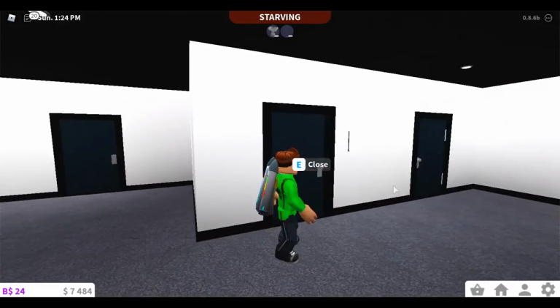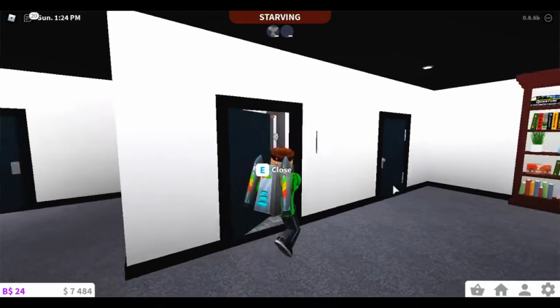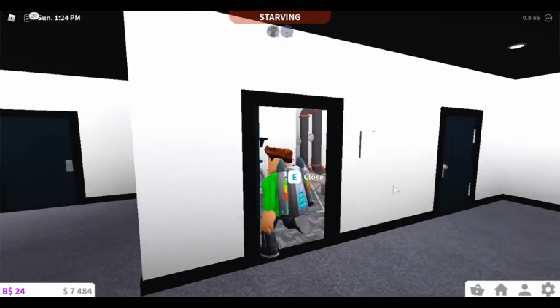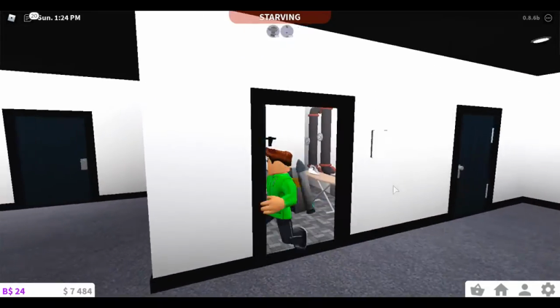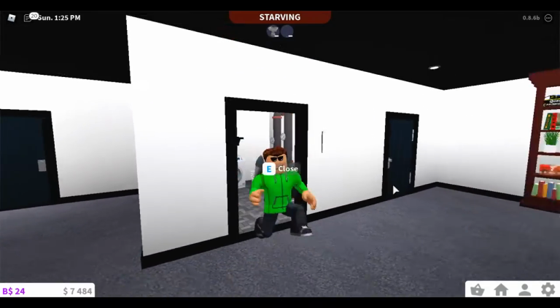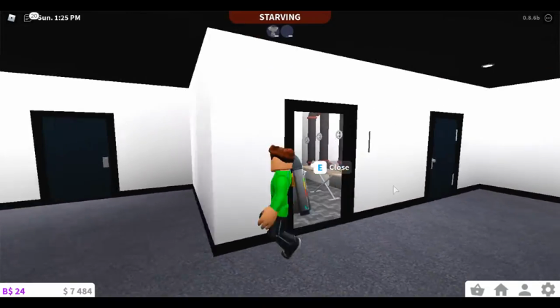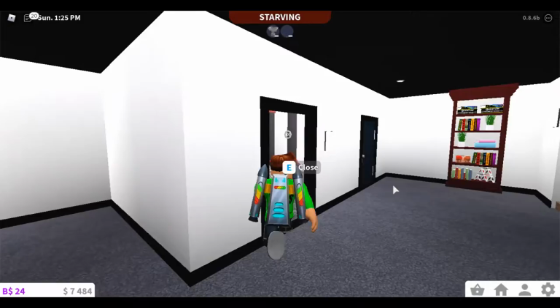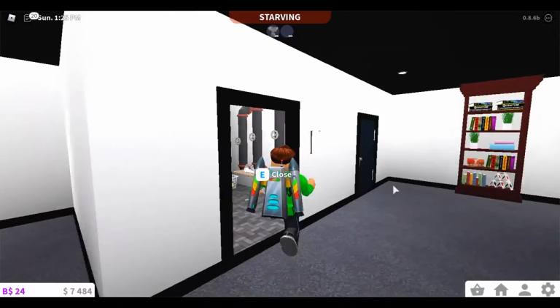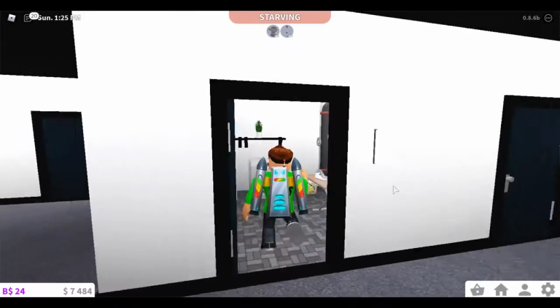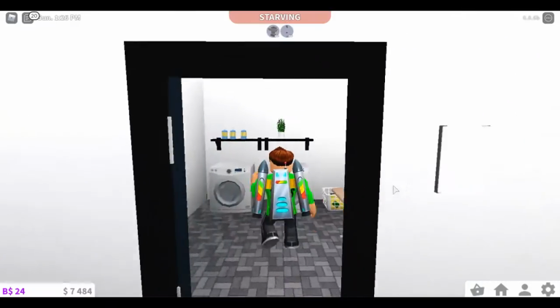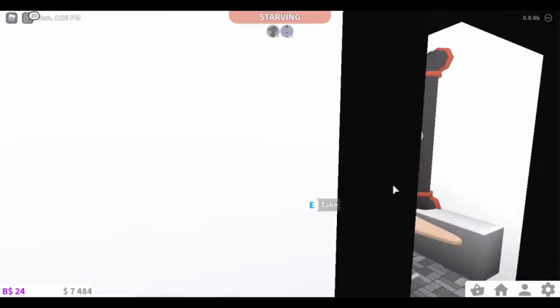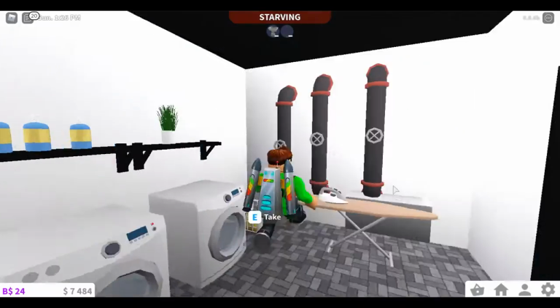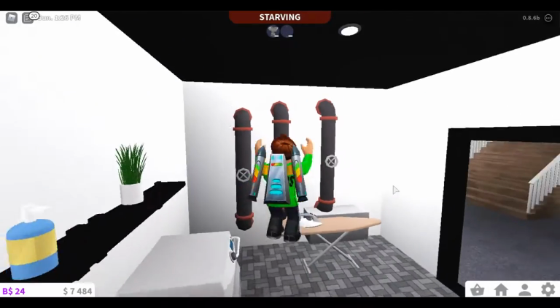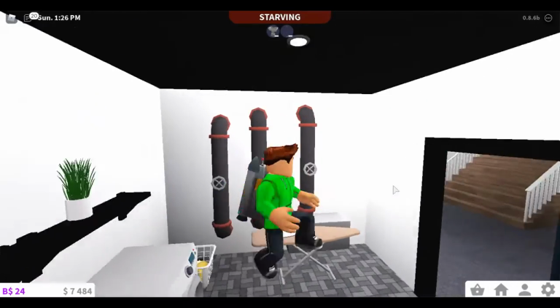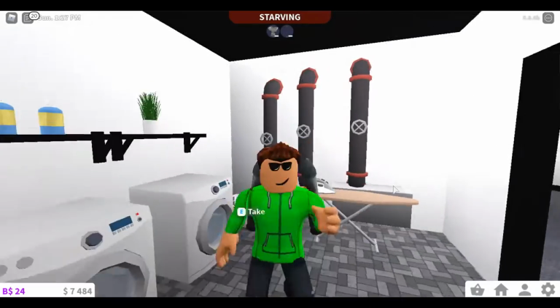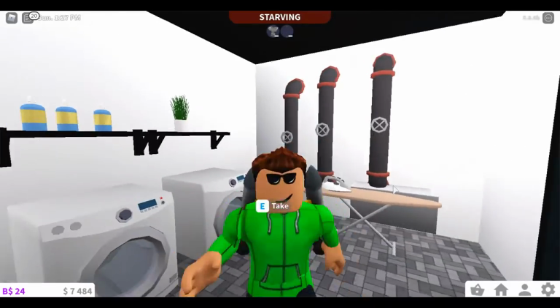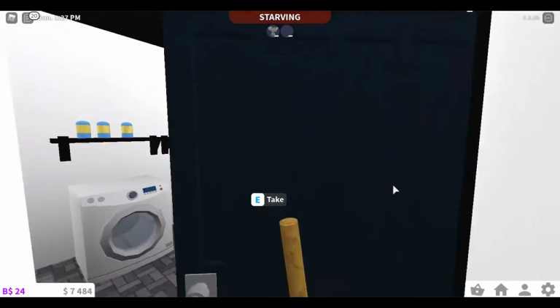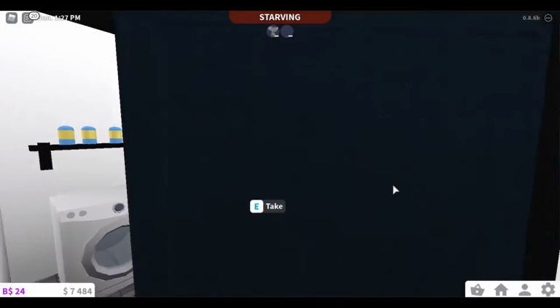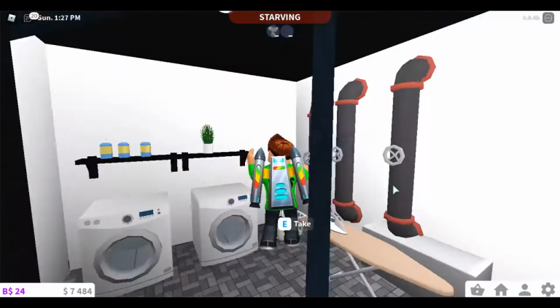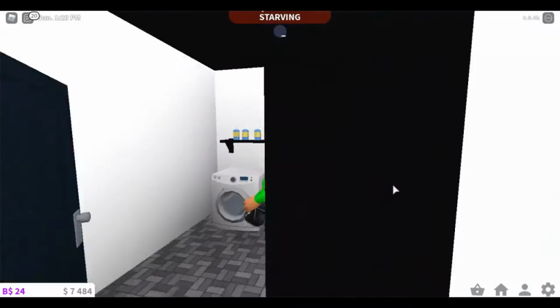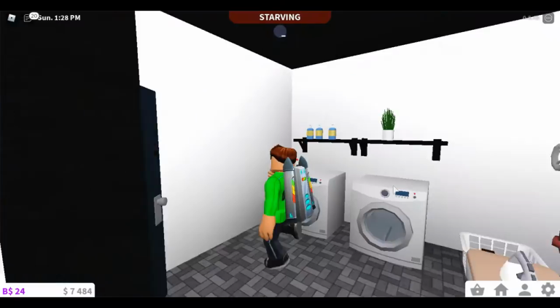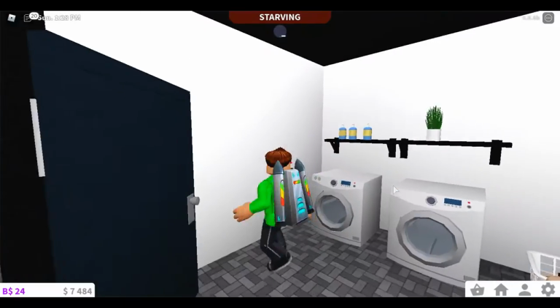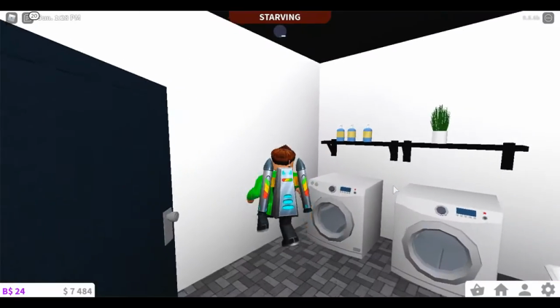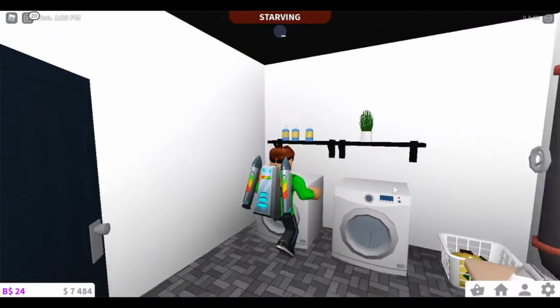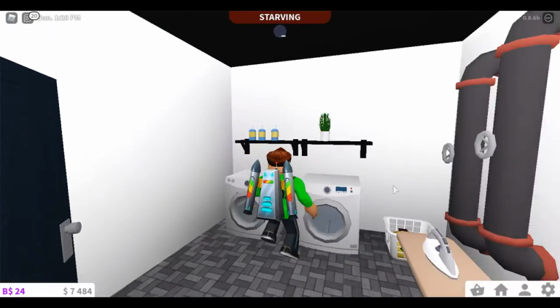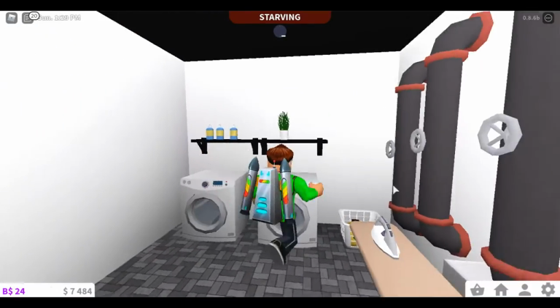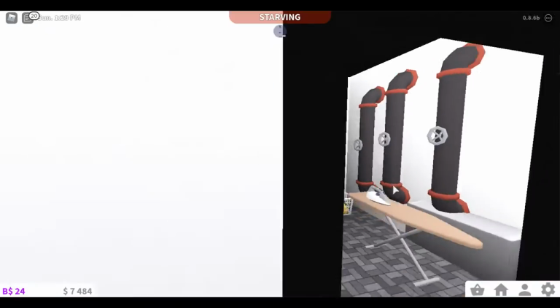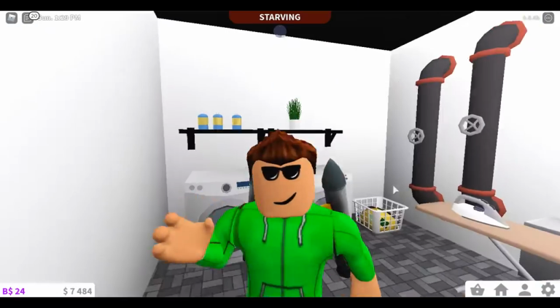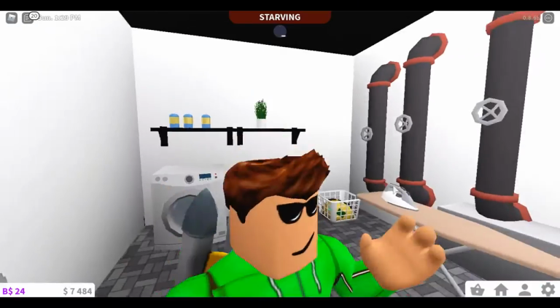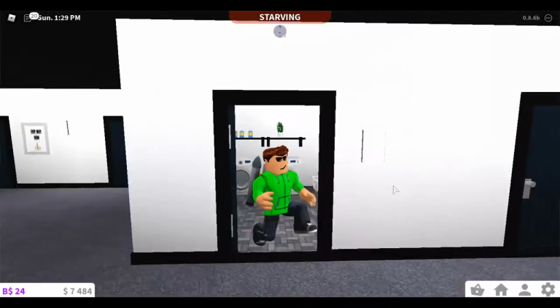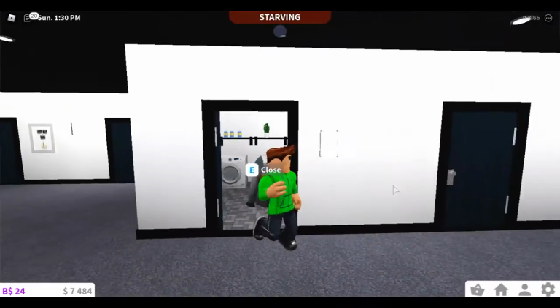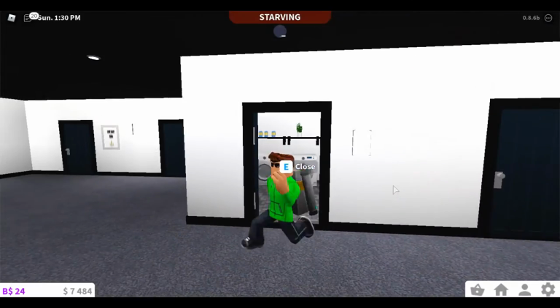This is the laundry room — it's a pretty nice laundry room. It's got some pipes here, washing machines and stuff like that.